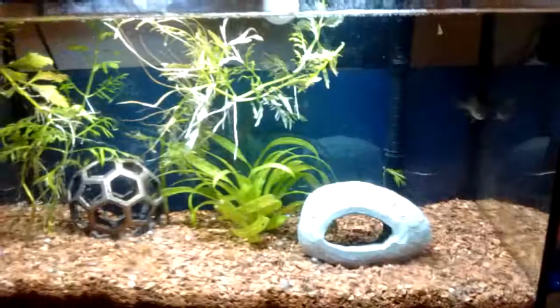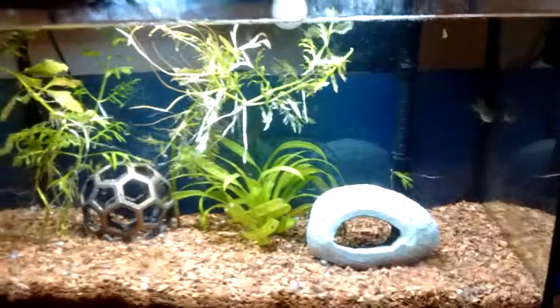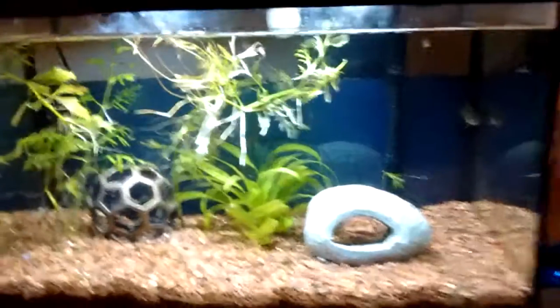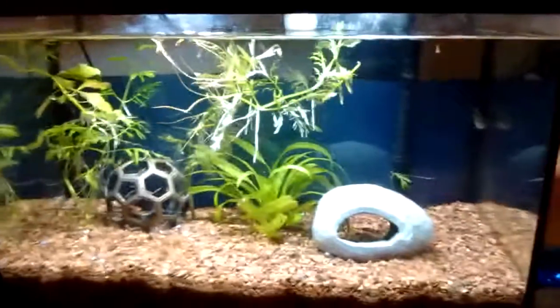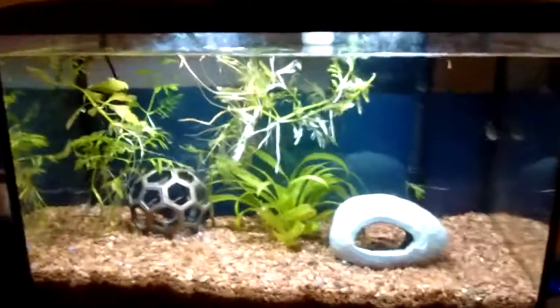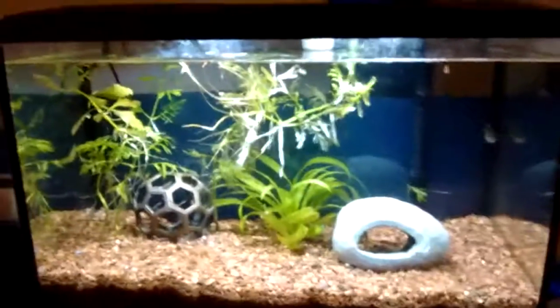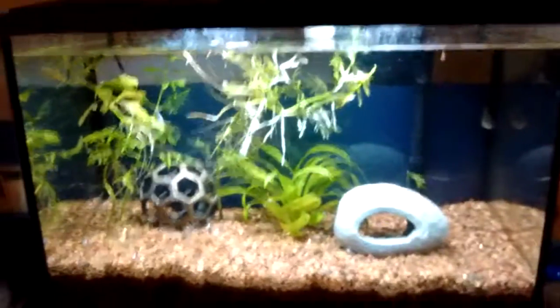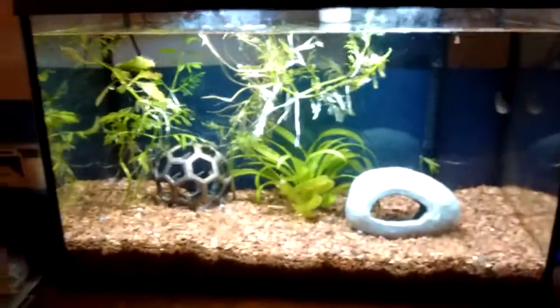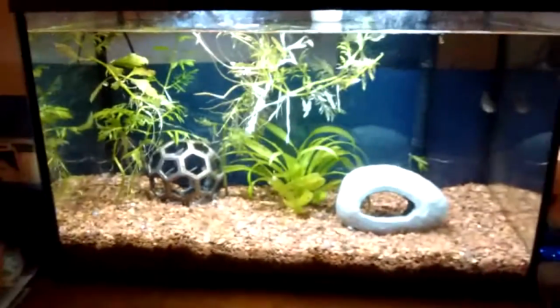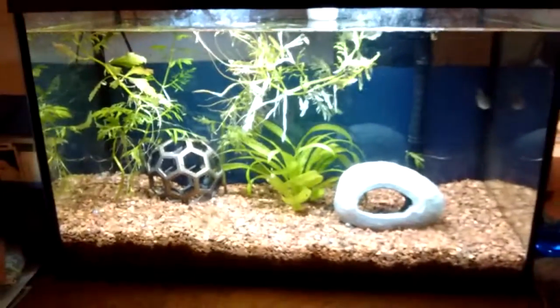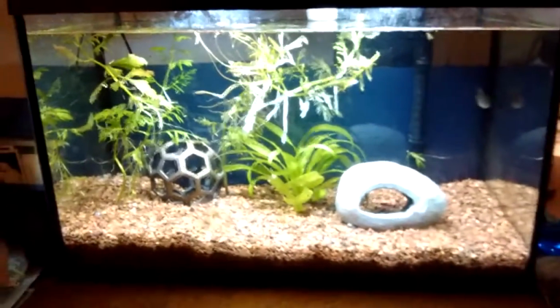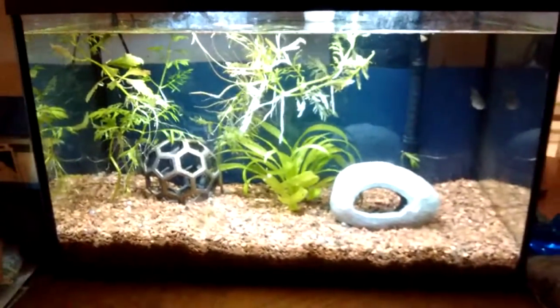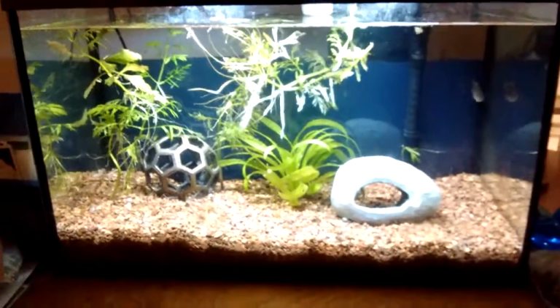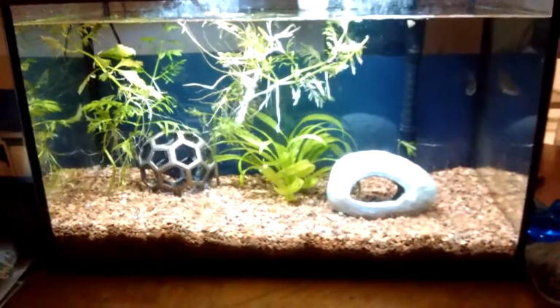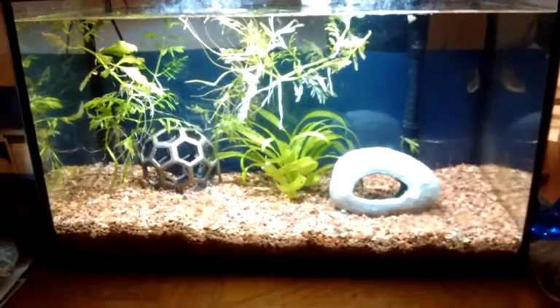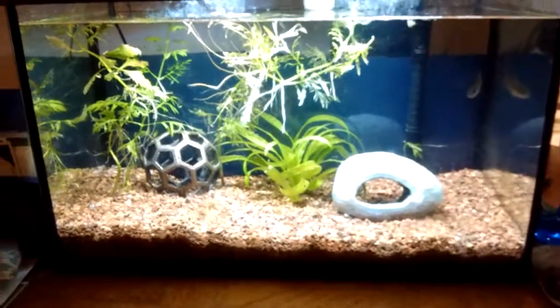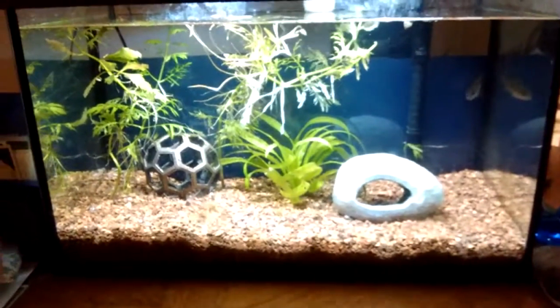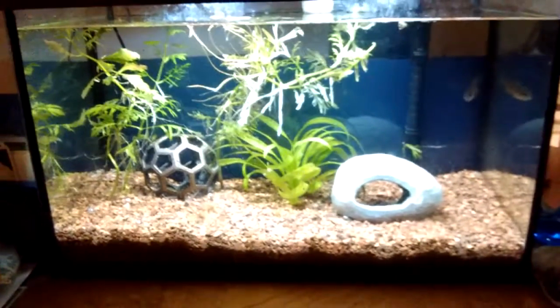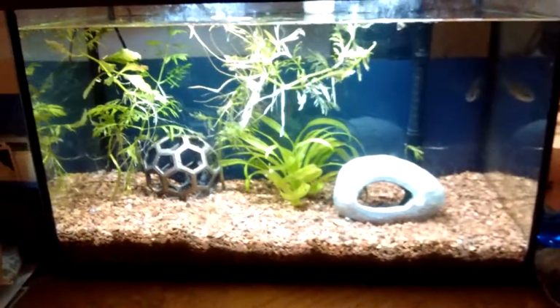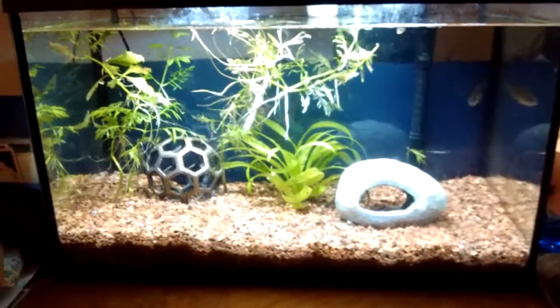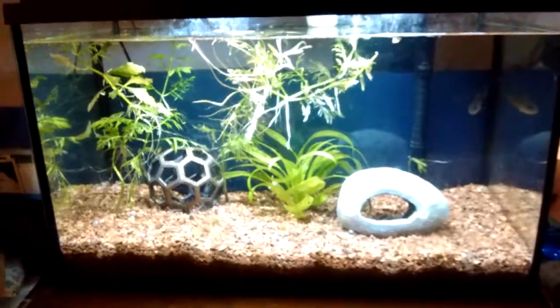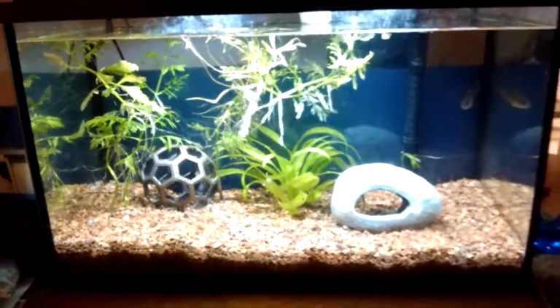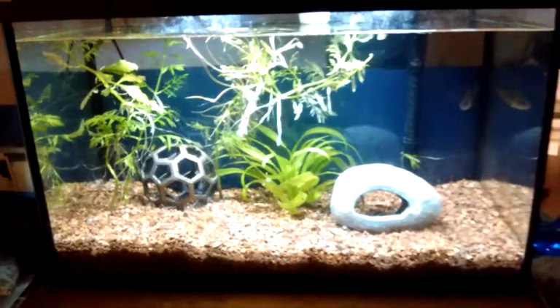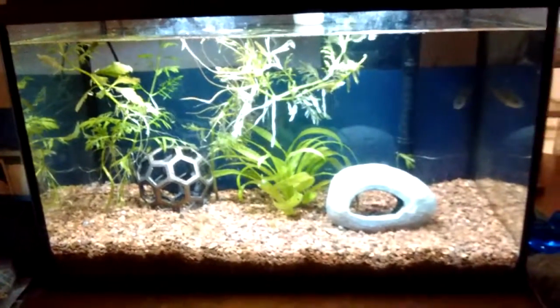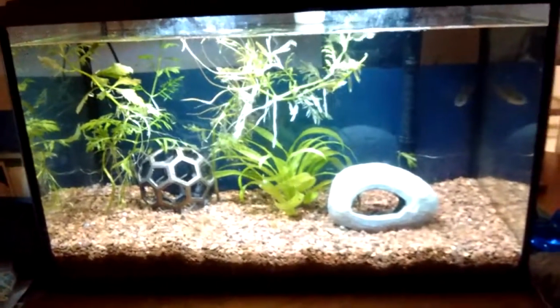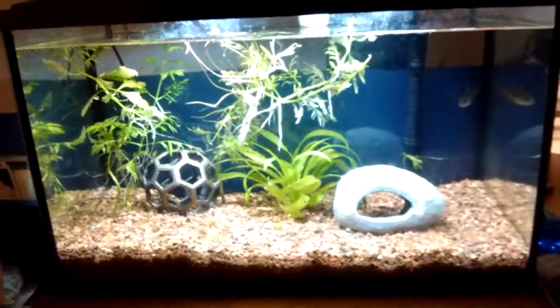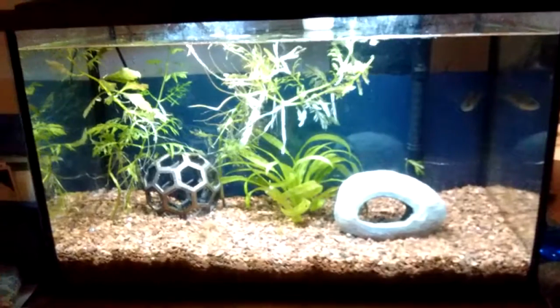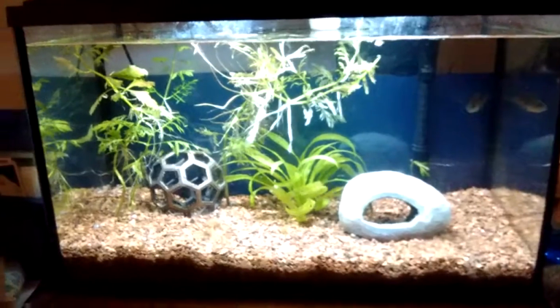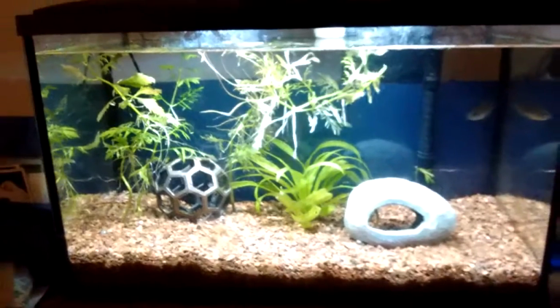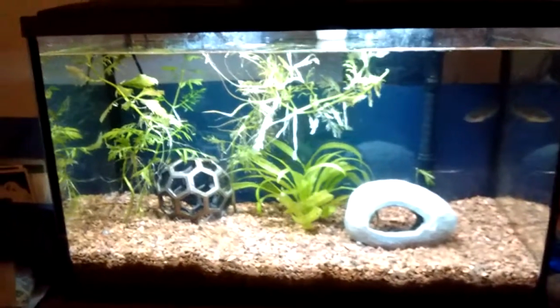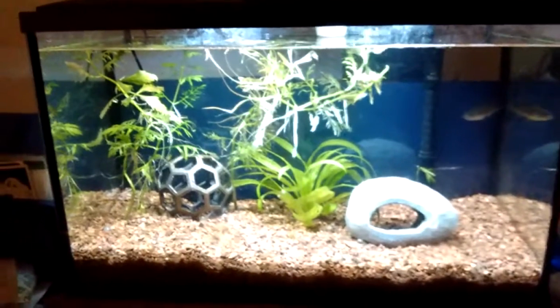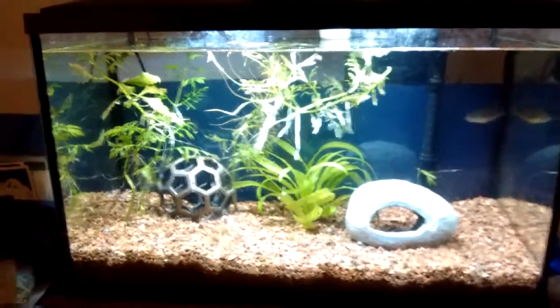Alright, I keep promising you I'll show you how my fish are doing, and I keep on doing it, so here we go.